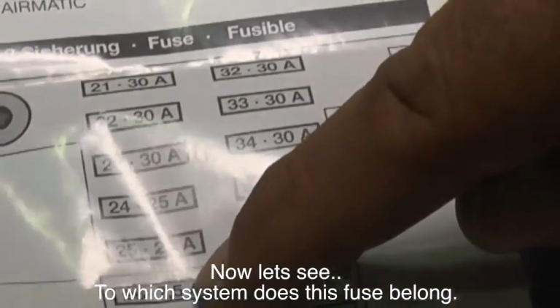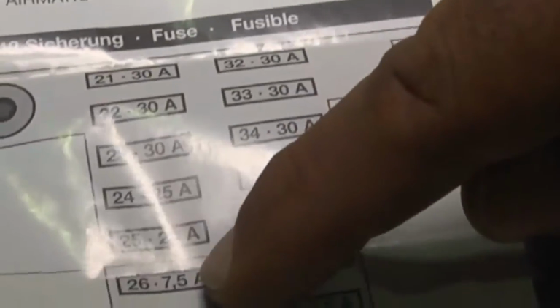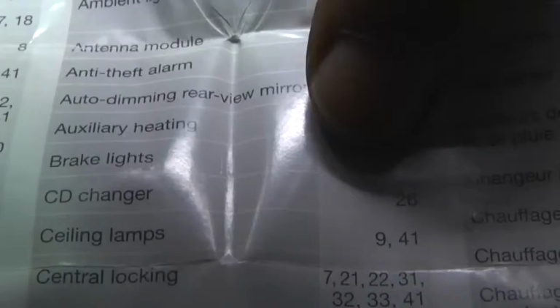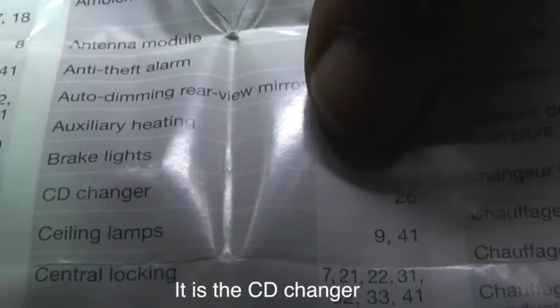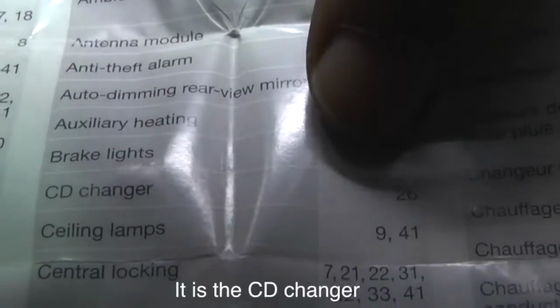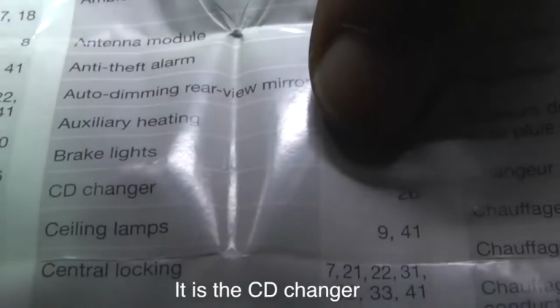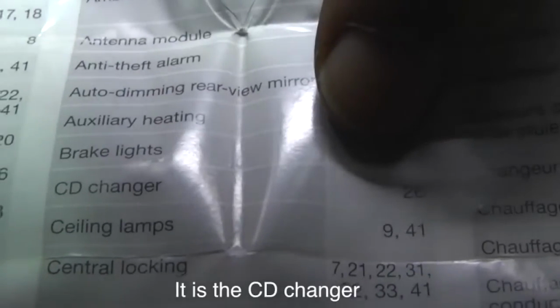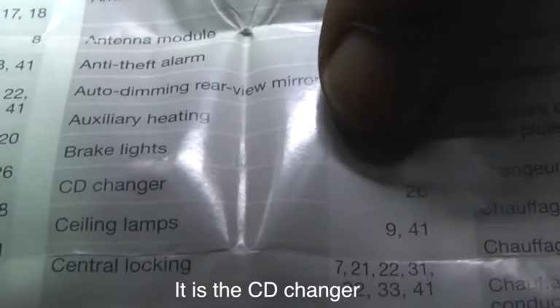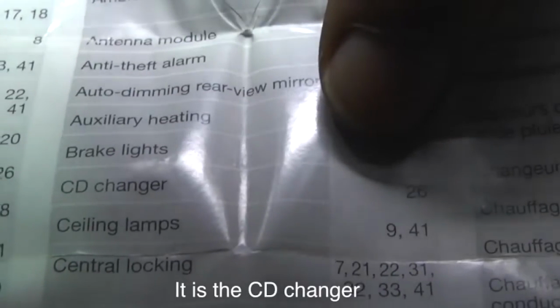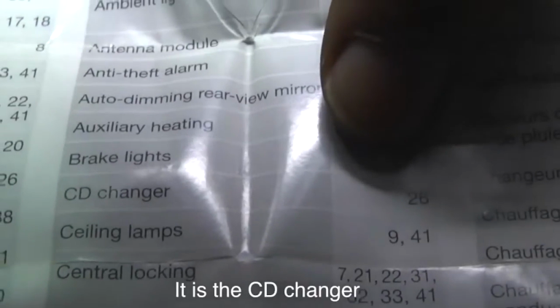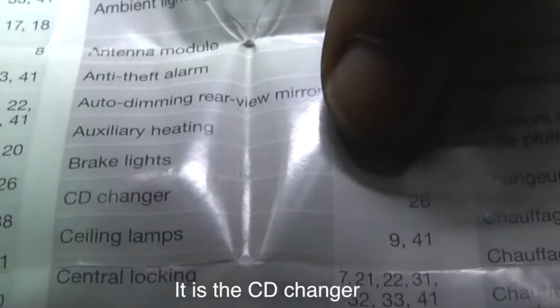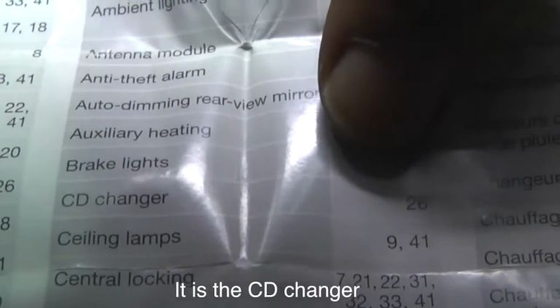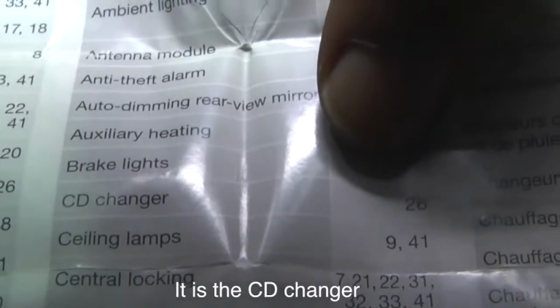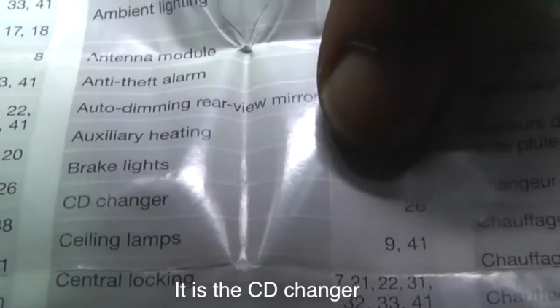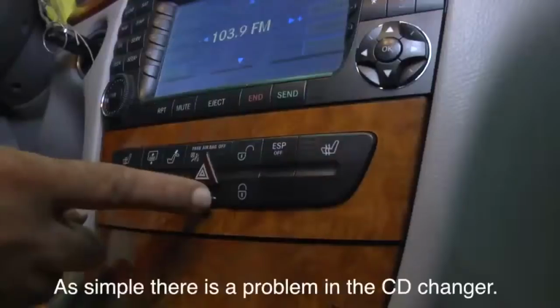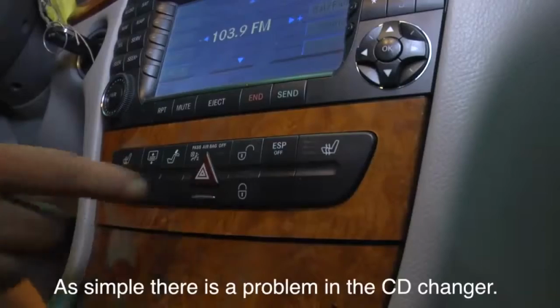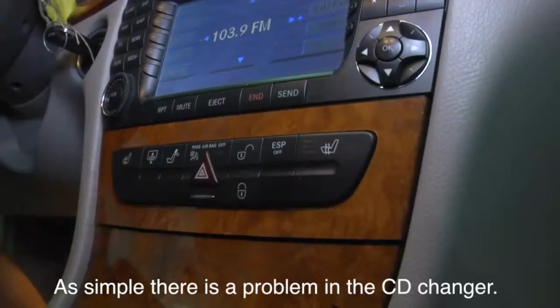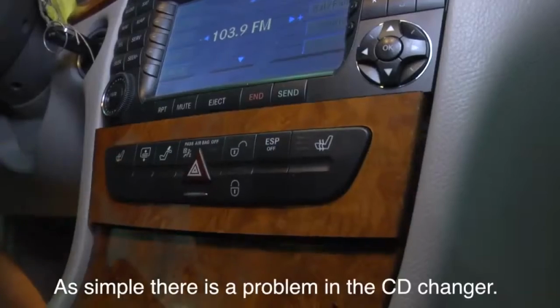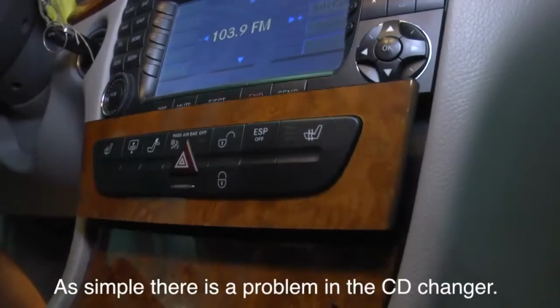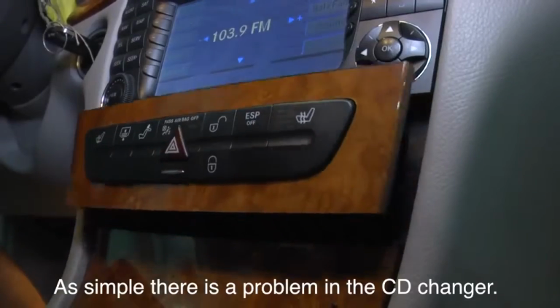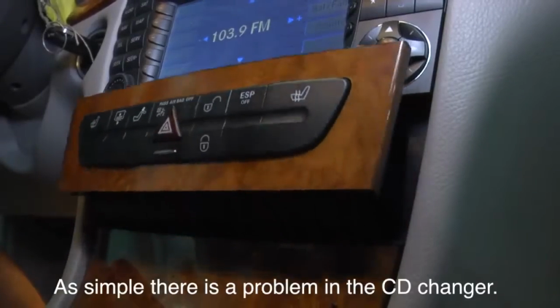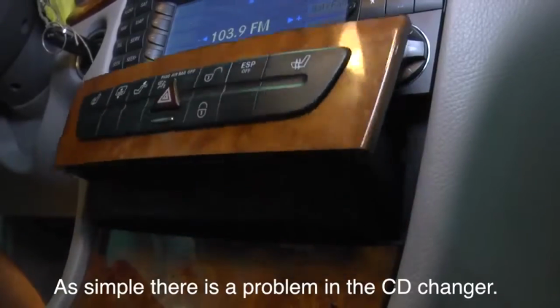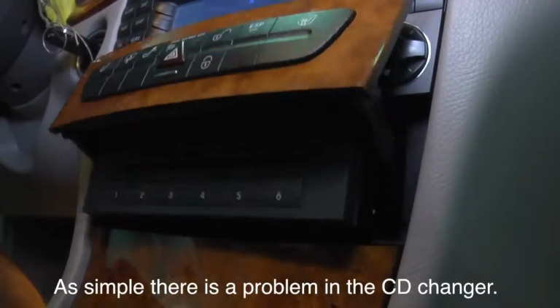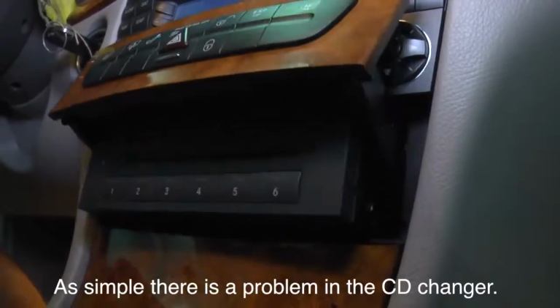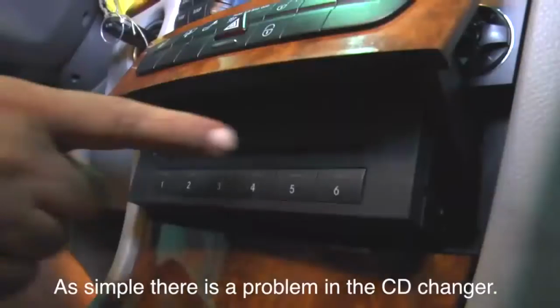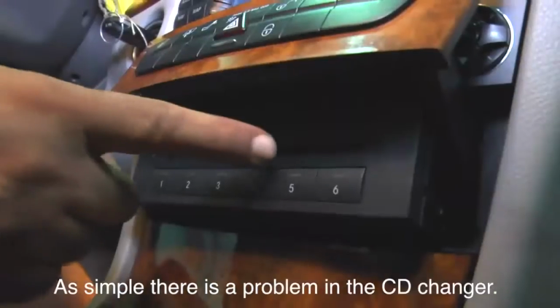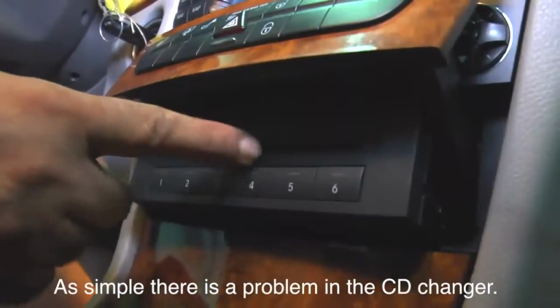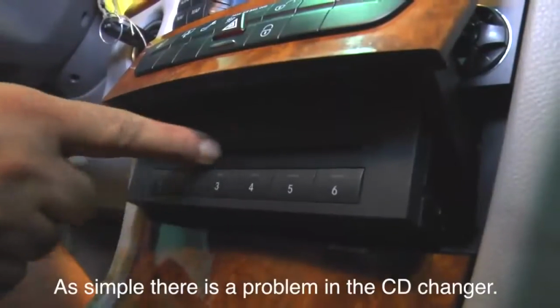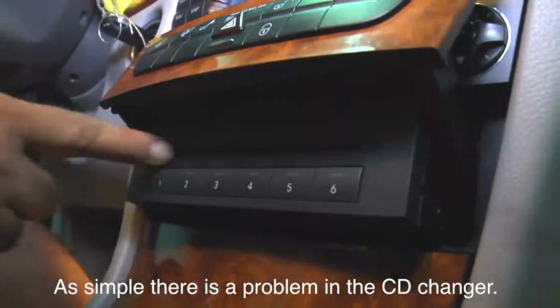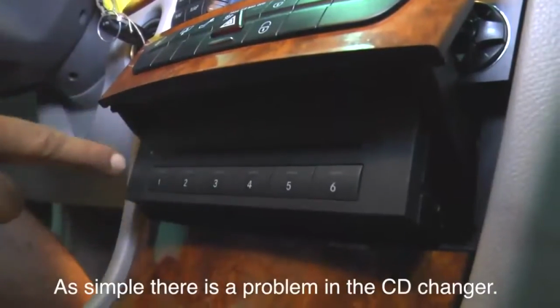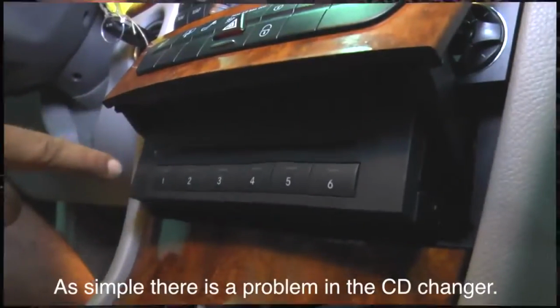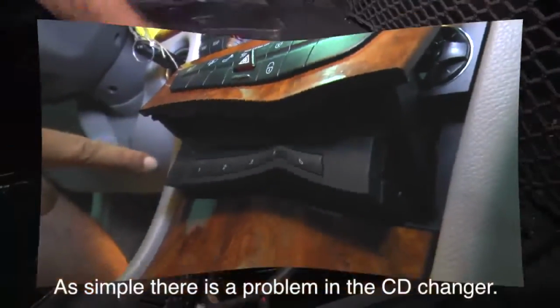It is the CD changer. As simple as that — there is a problem in the CD changer.